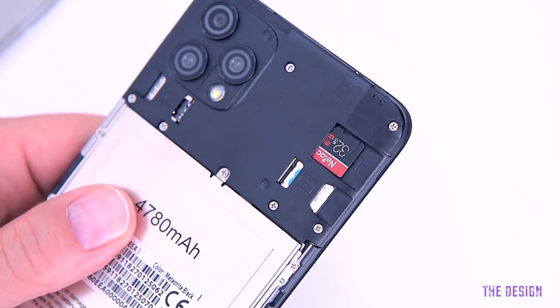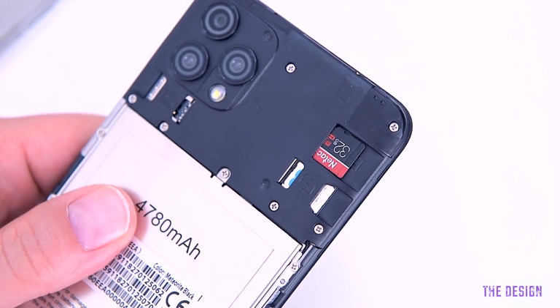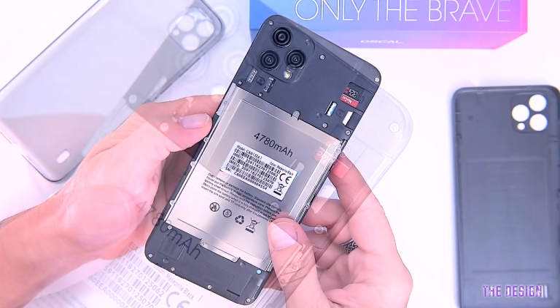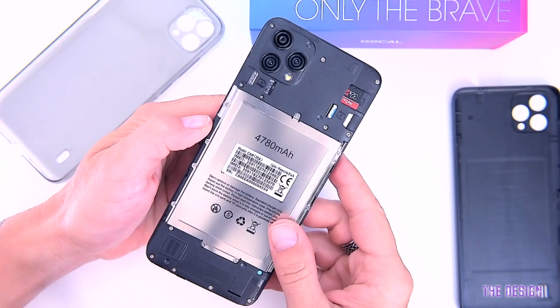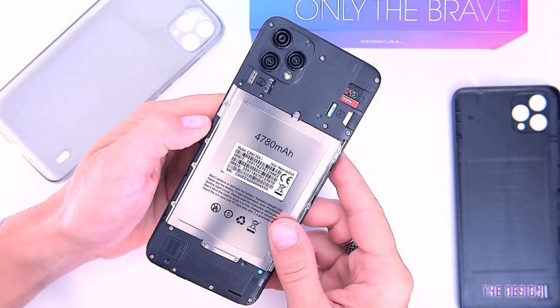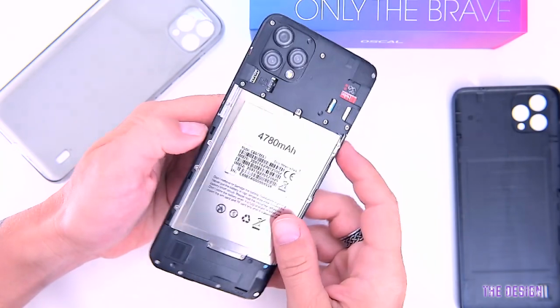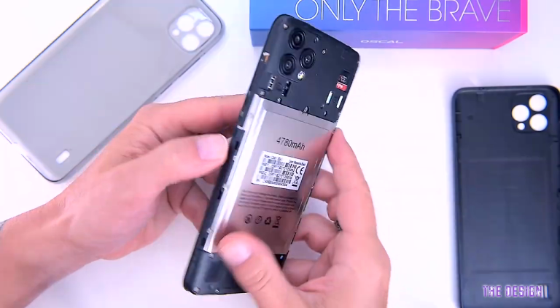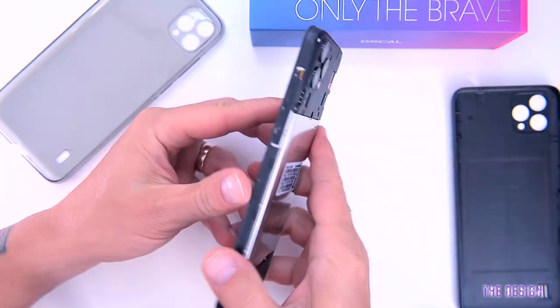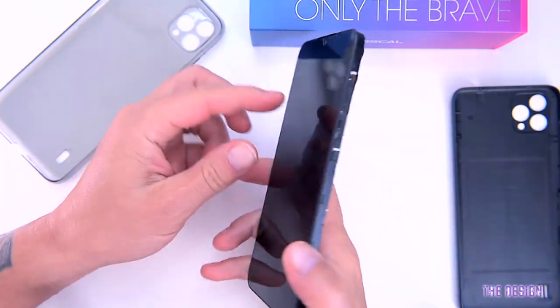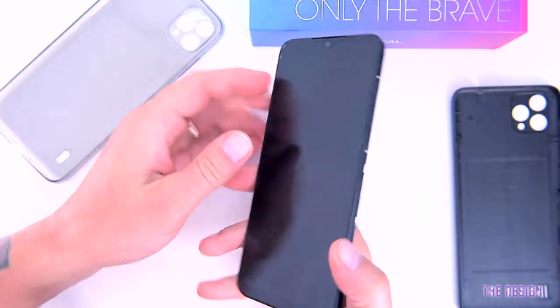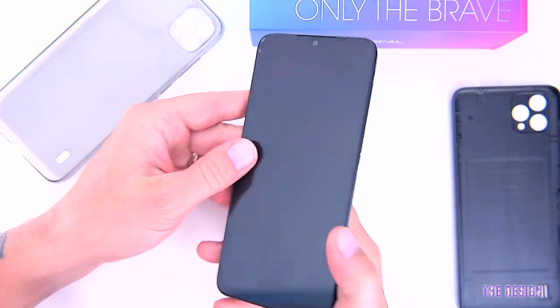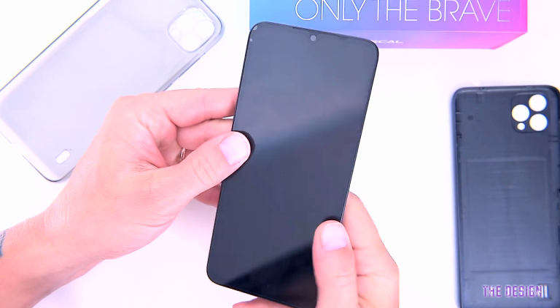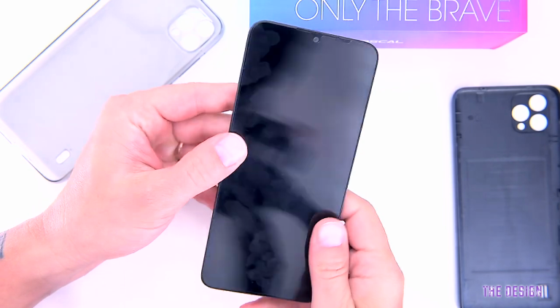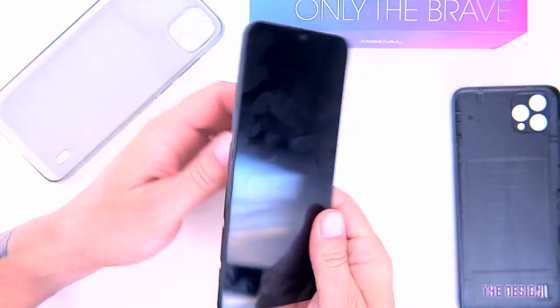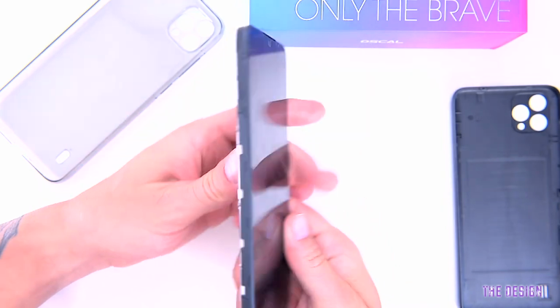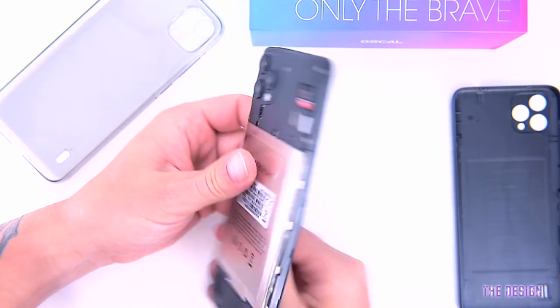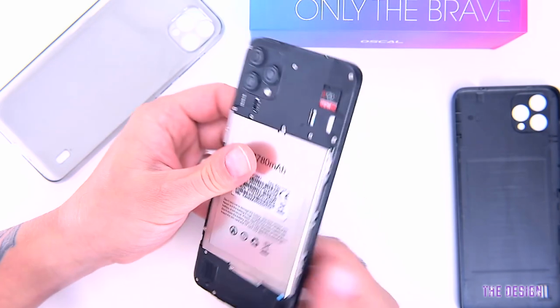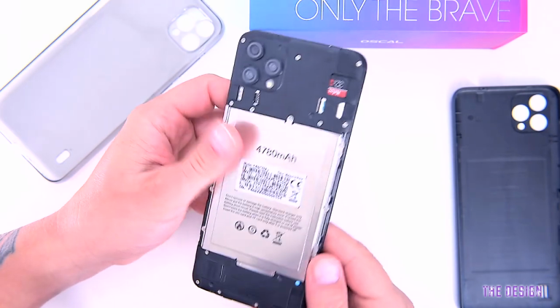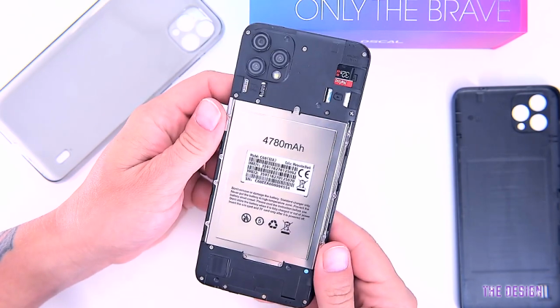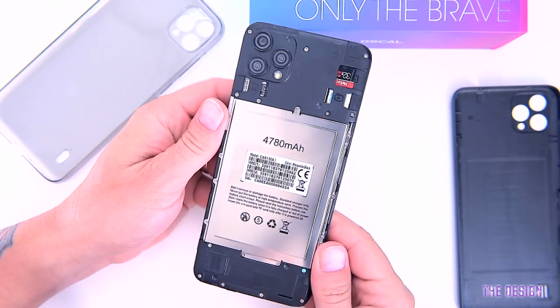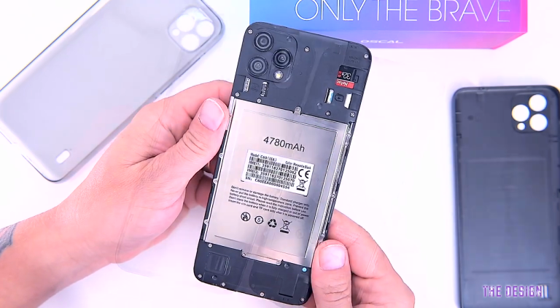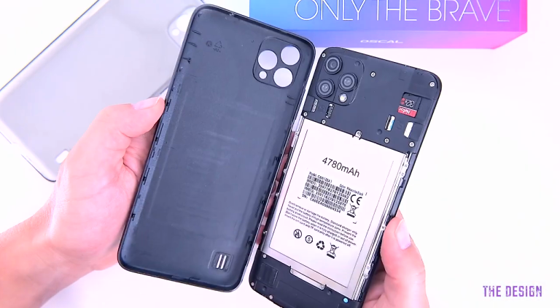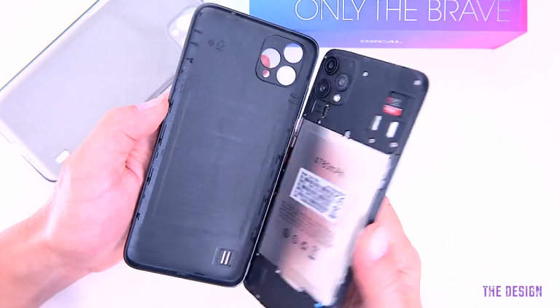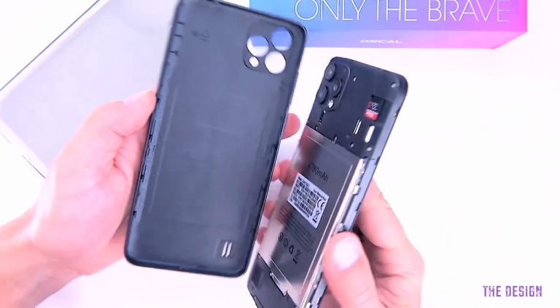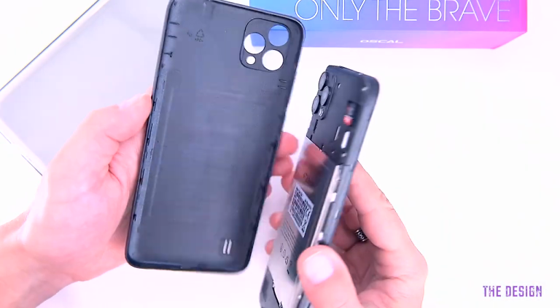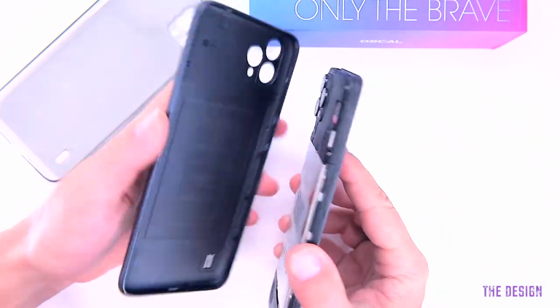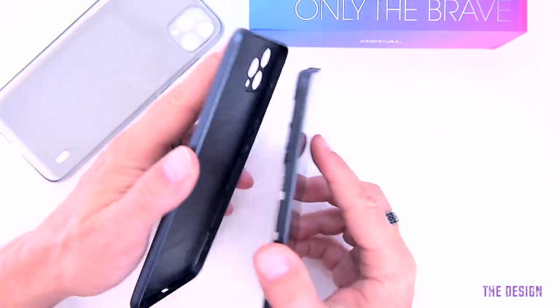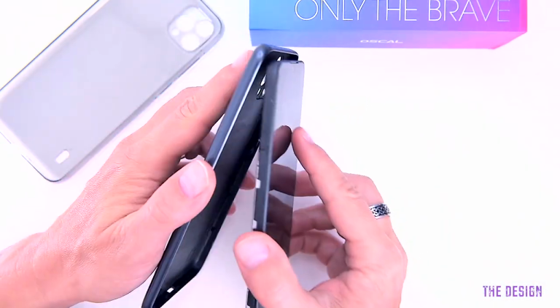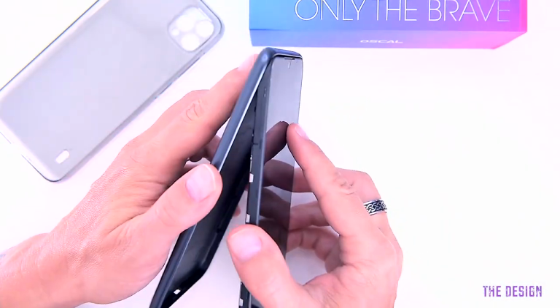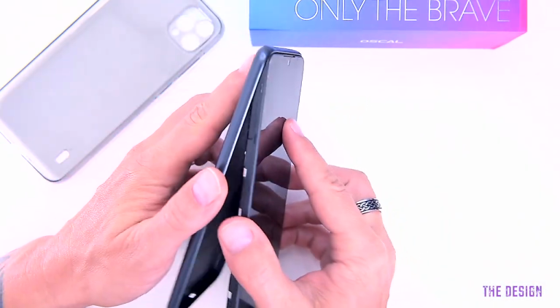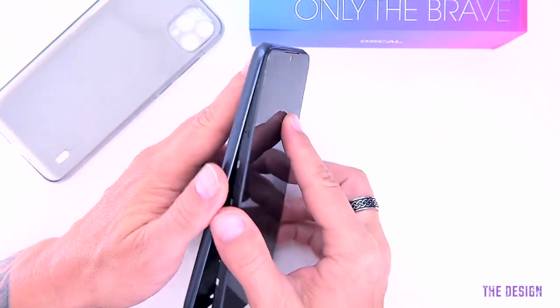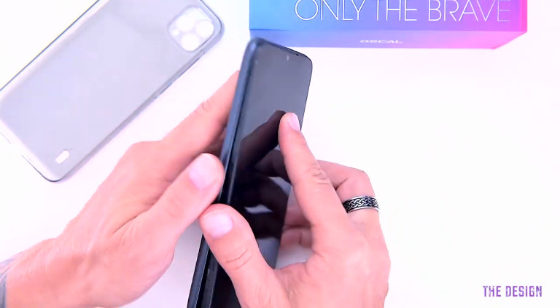Obviously the removable shell means the phone isn't waterproof, so keep this in mind — I'm not going to throw this one into the pool today.